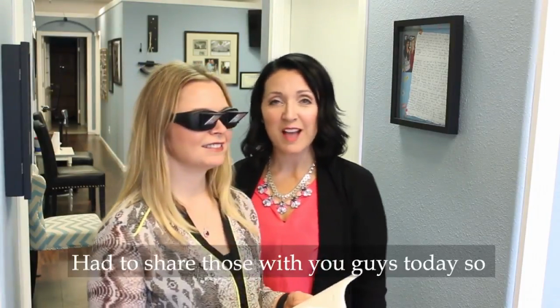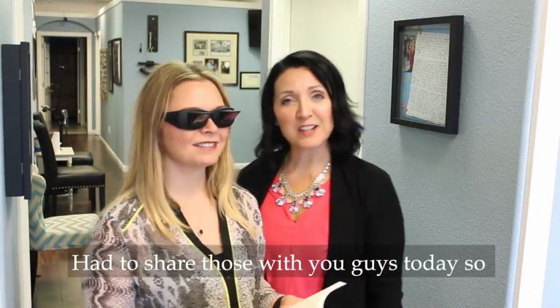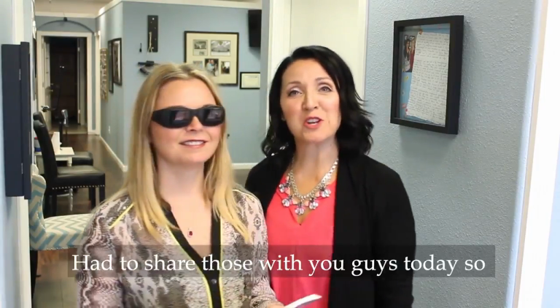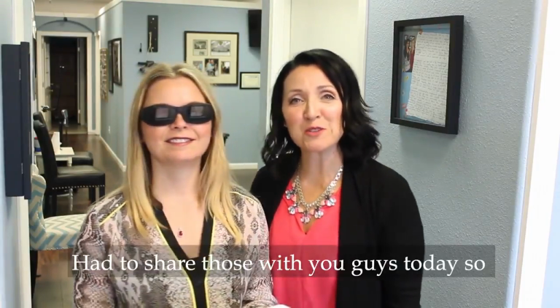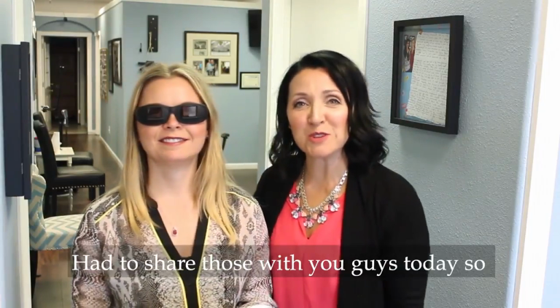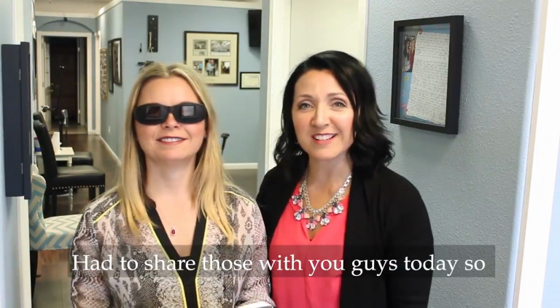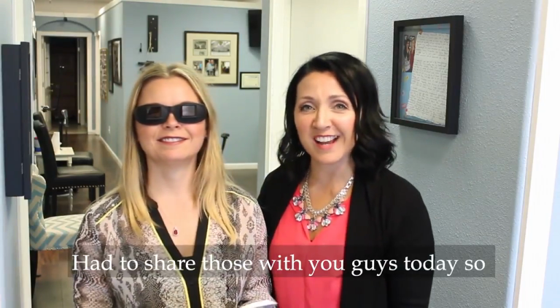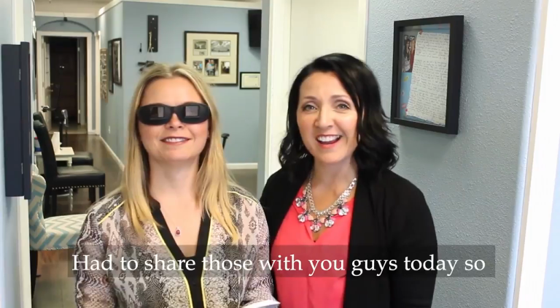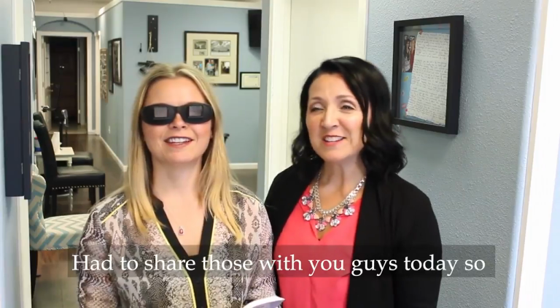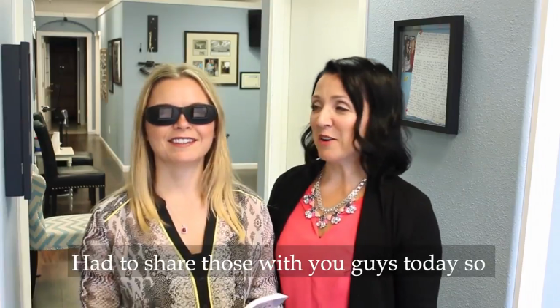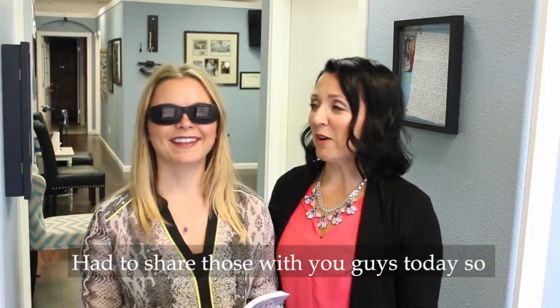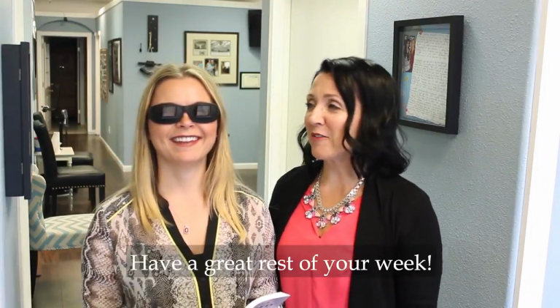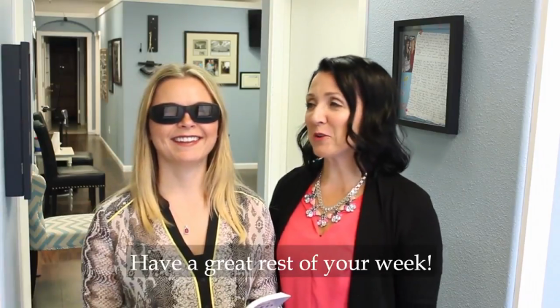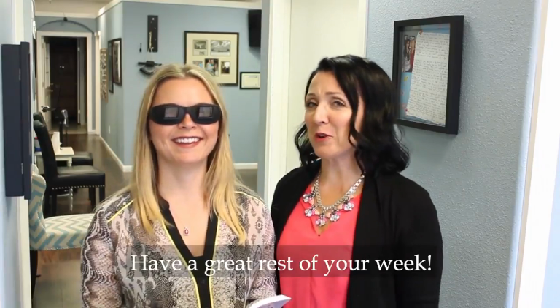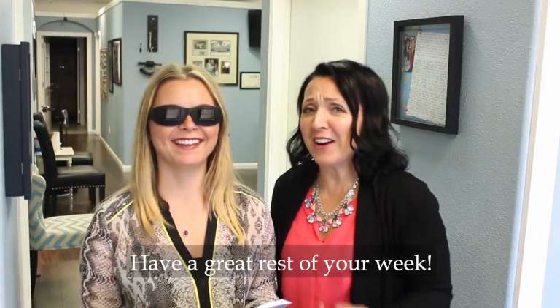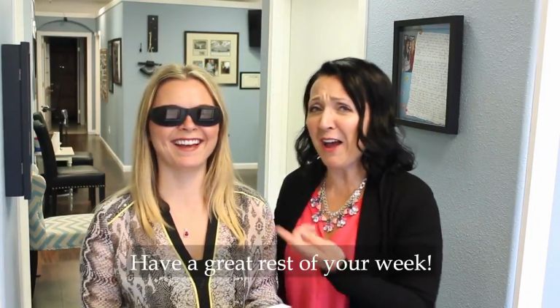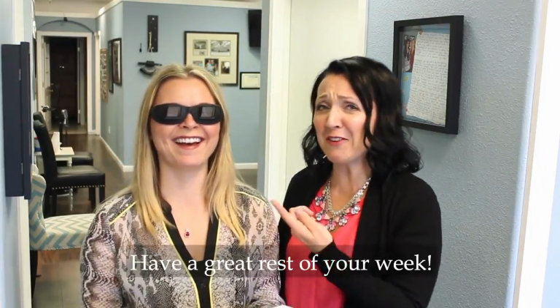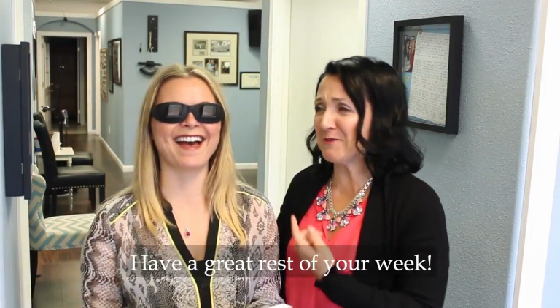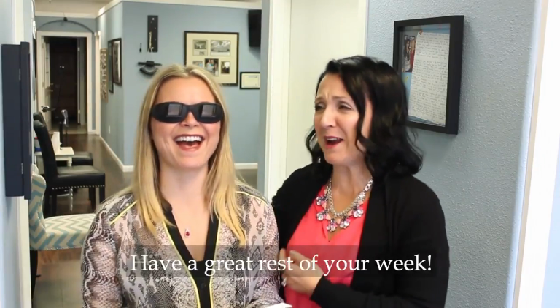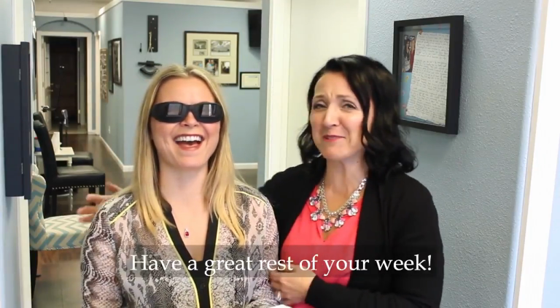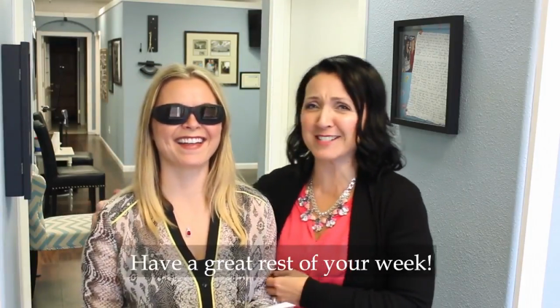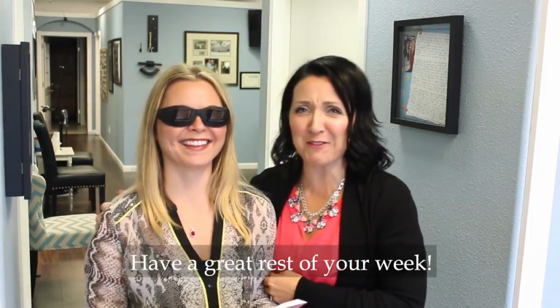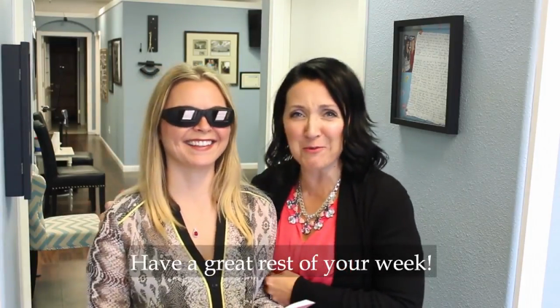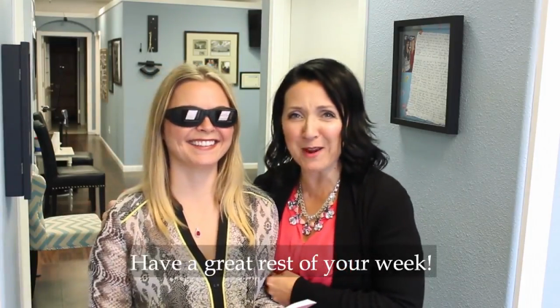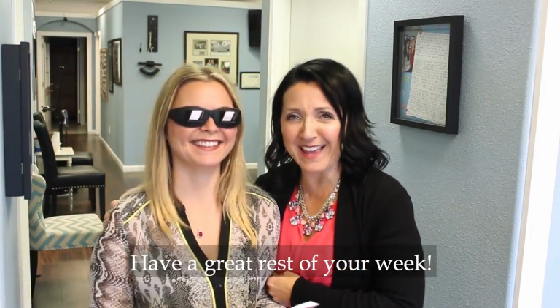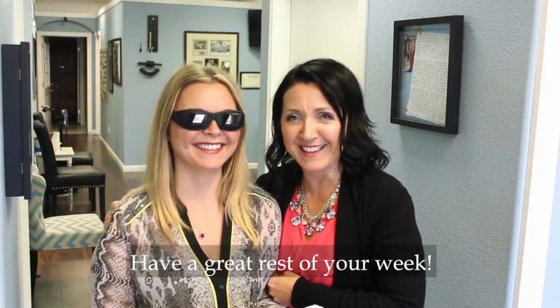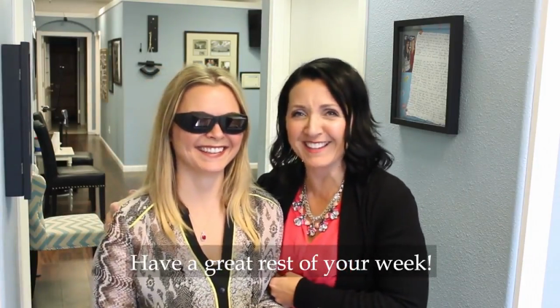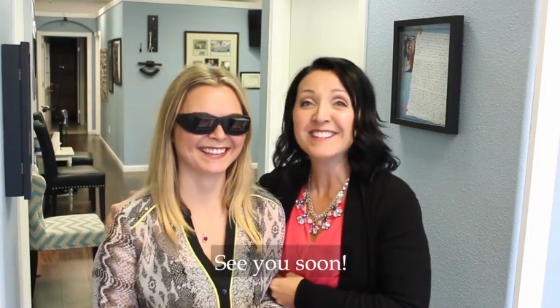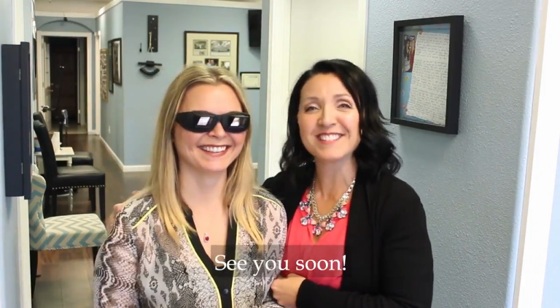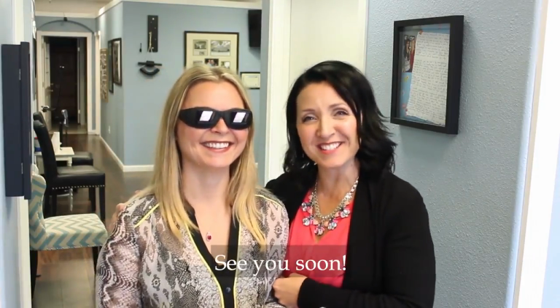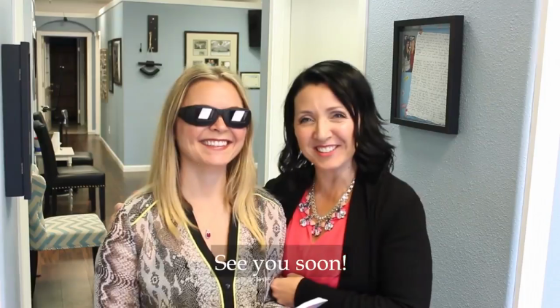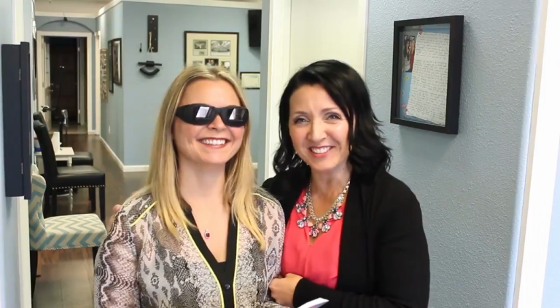I had to share those with you guys today. Have a great rest of your week, see you soon!